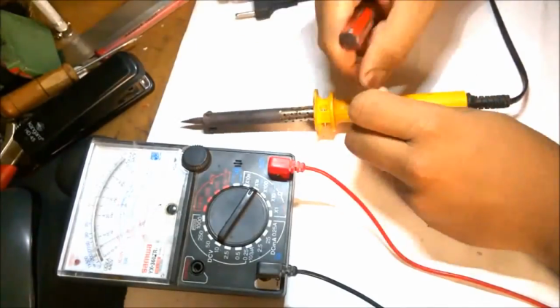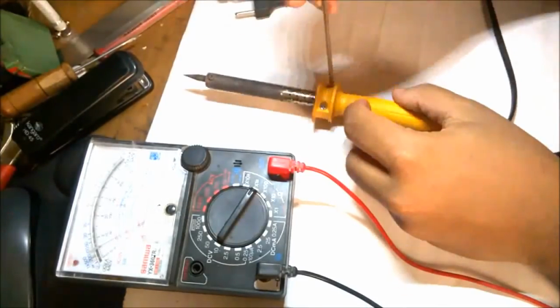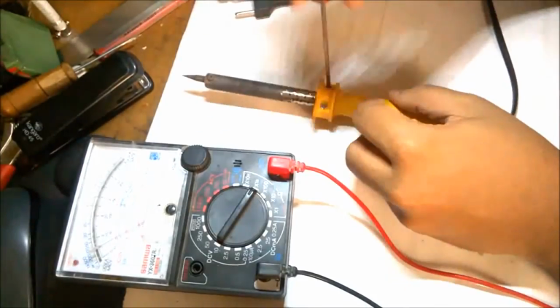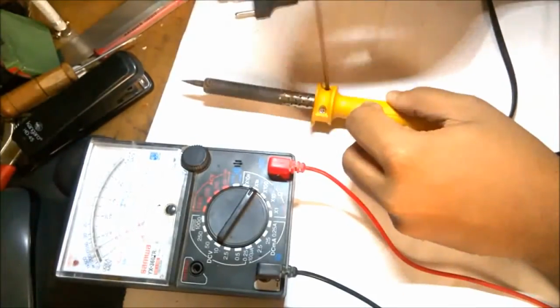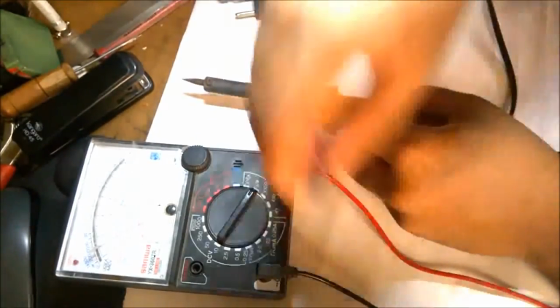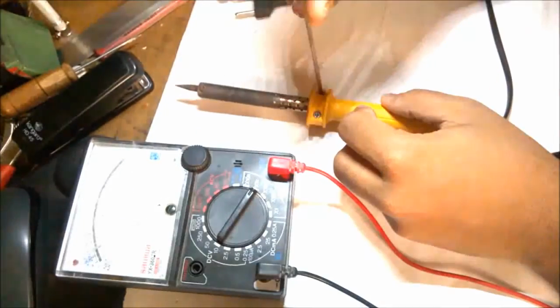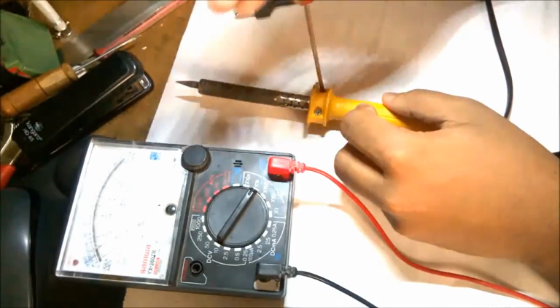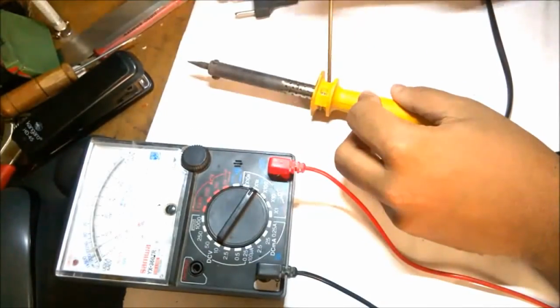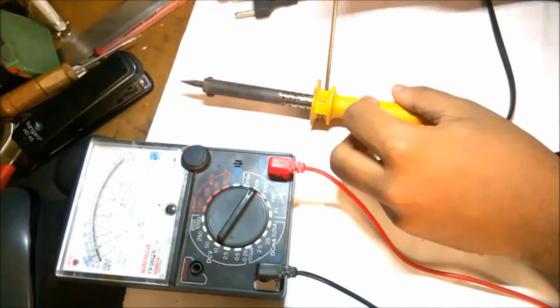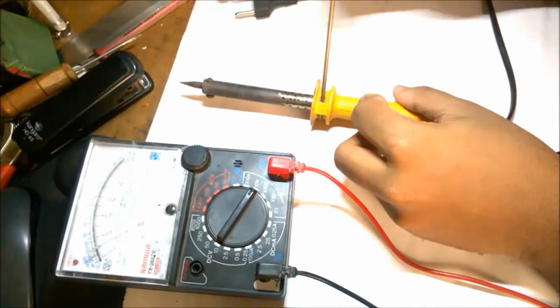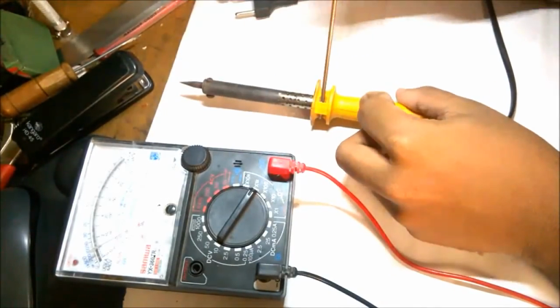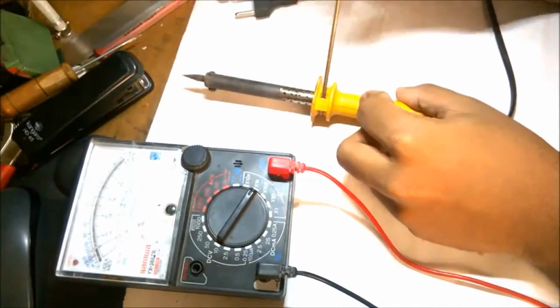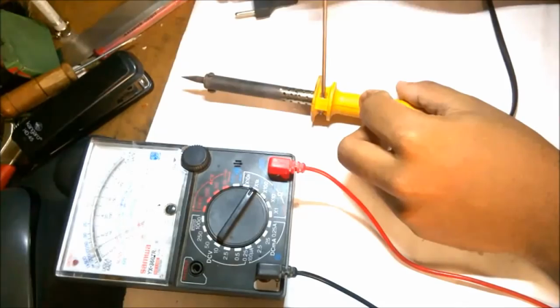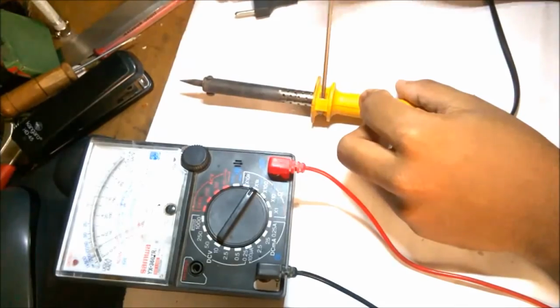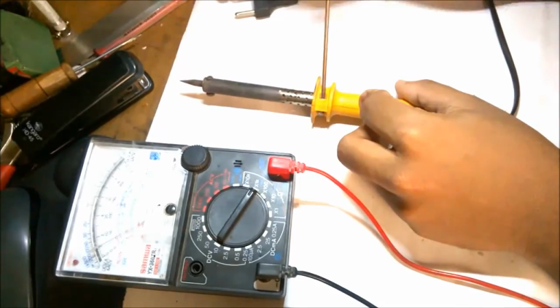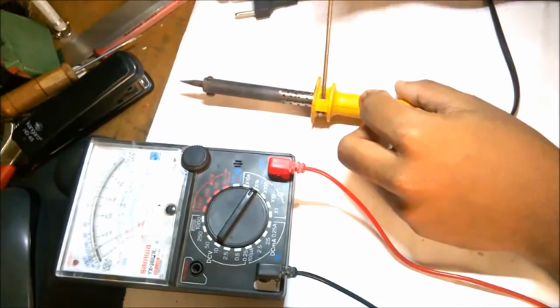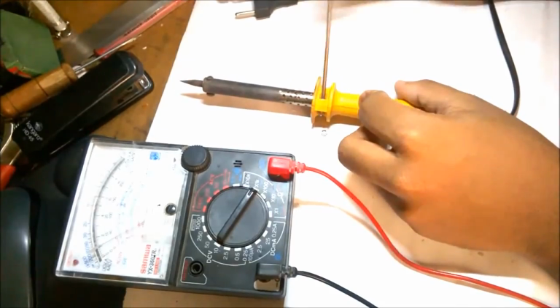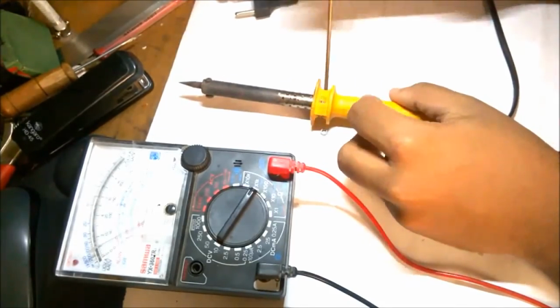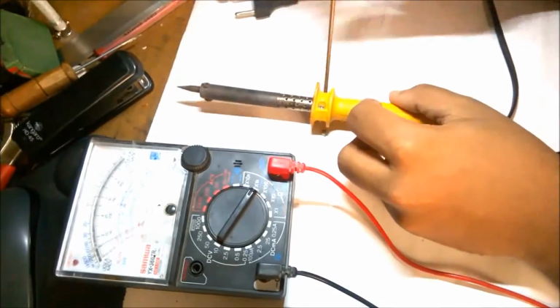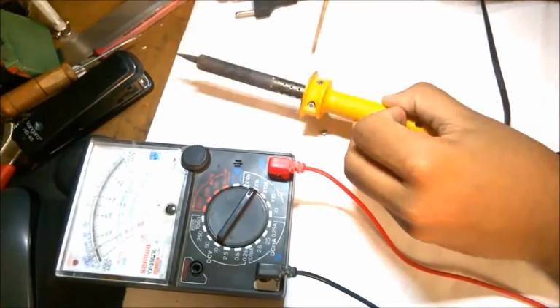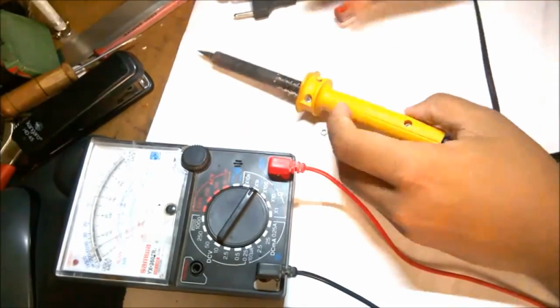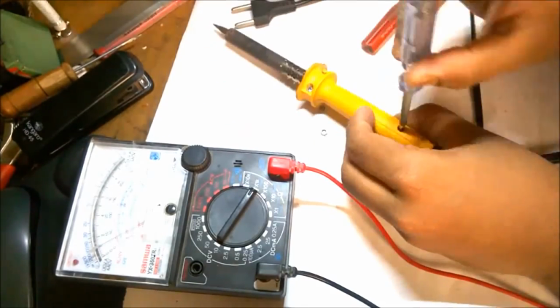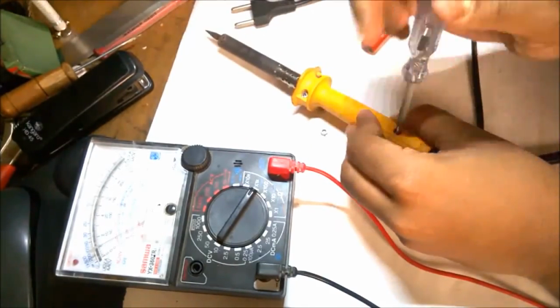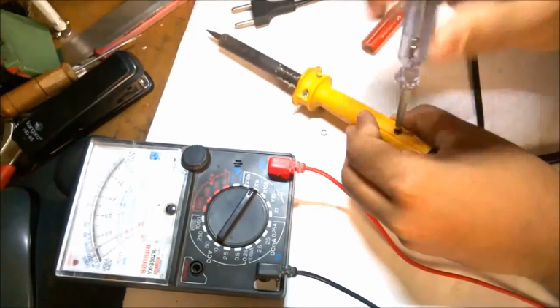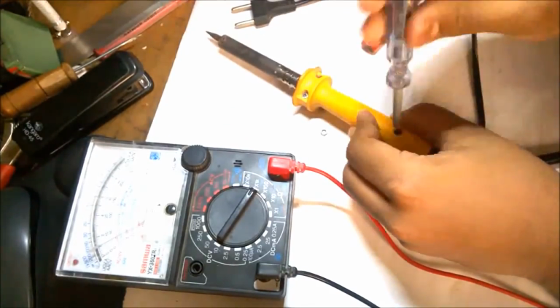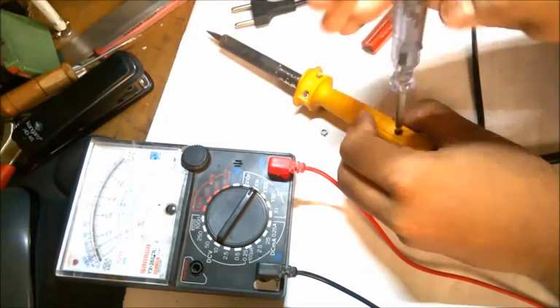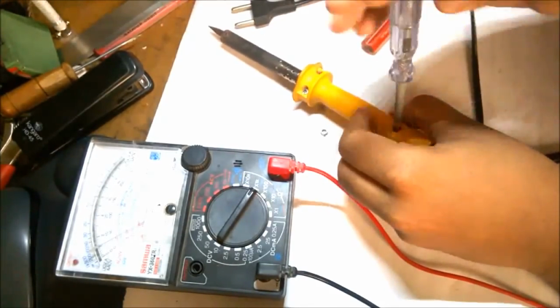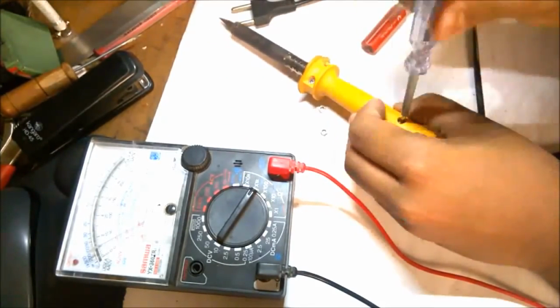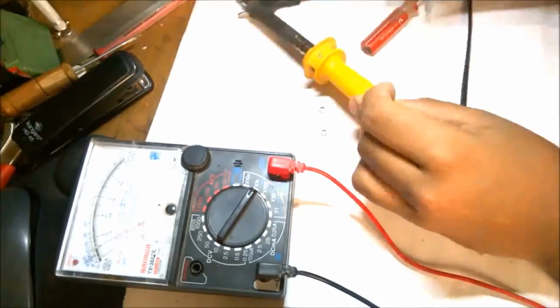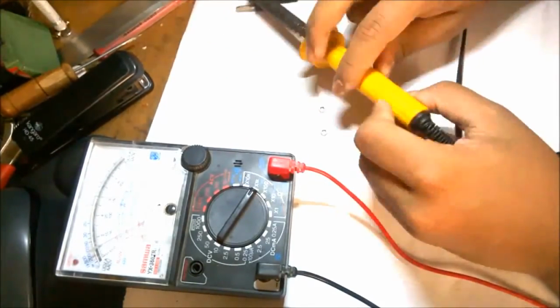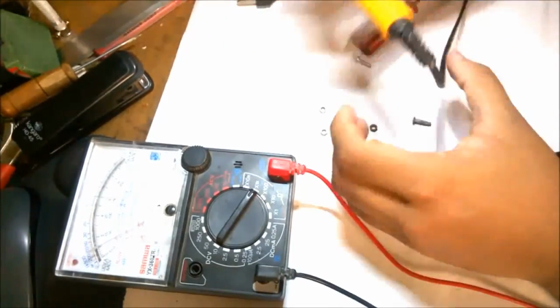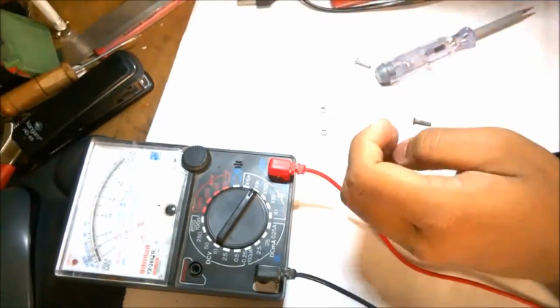Now let's open it up. We will replace the filament to fix this soldering iron.